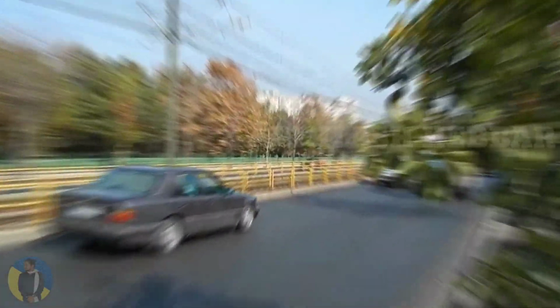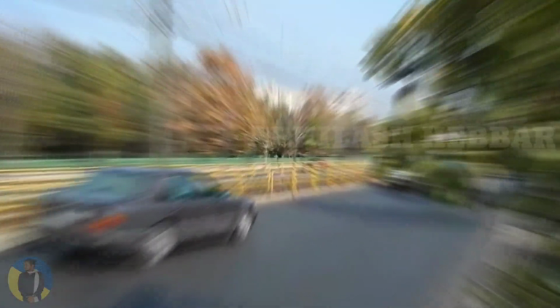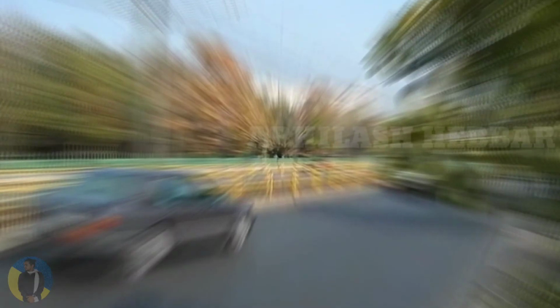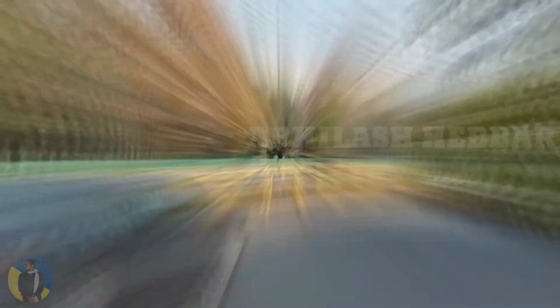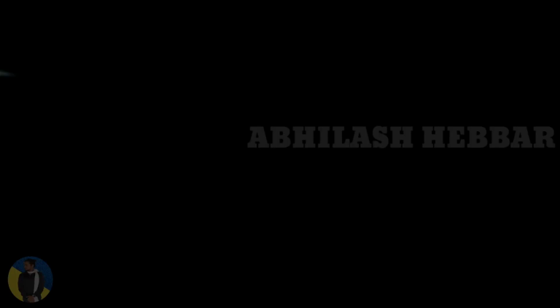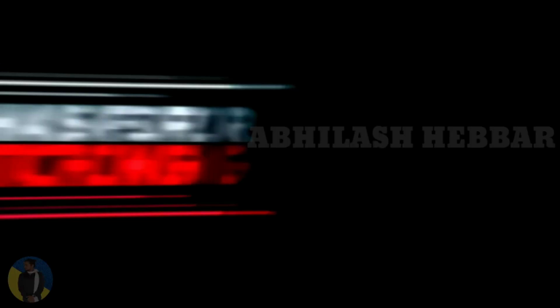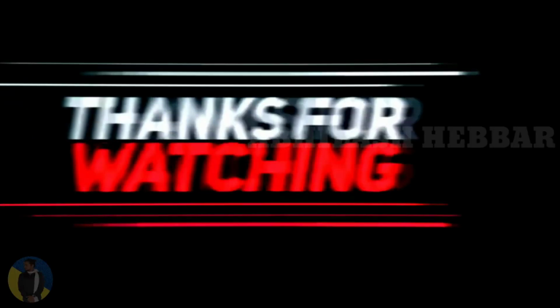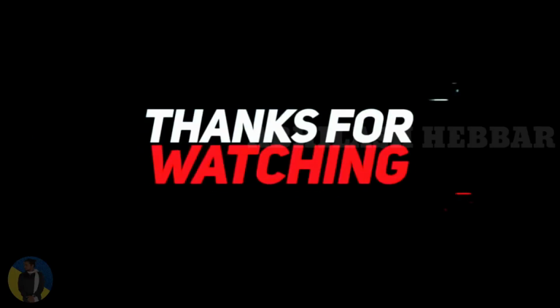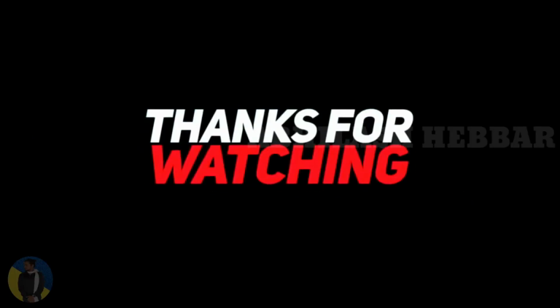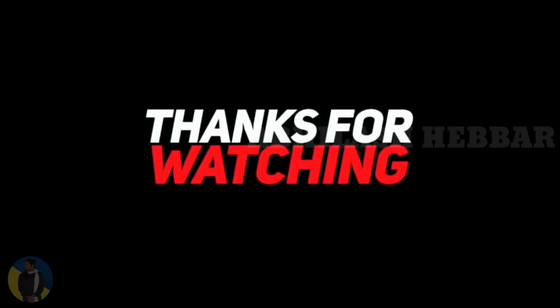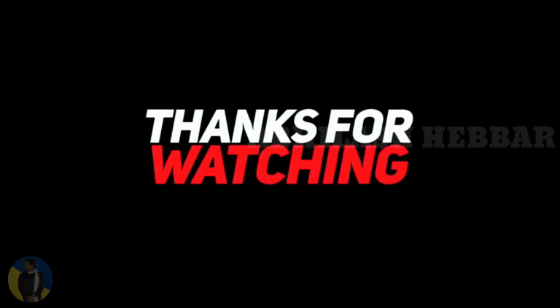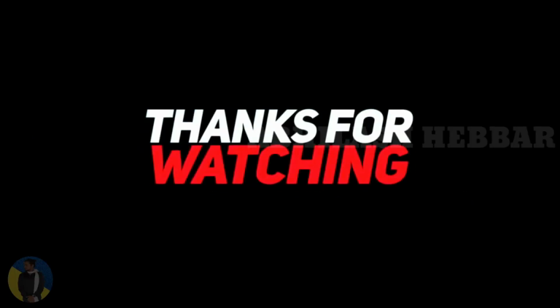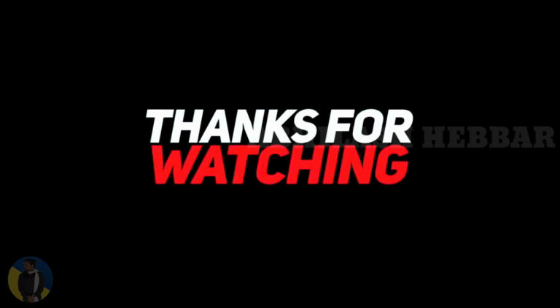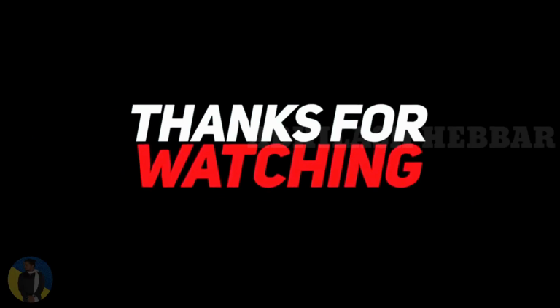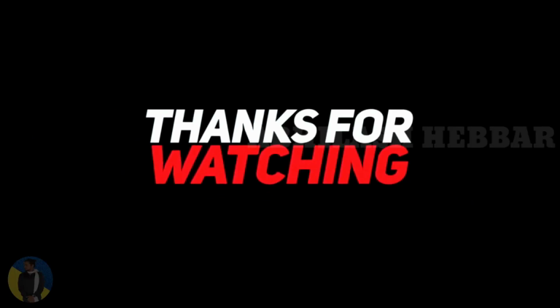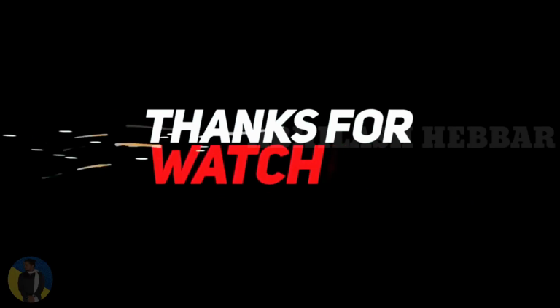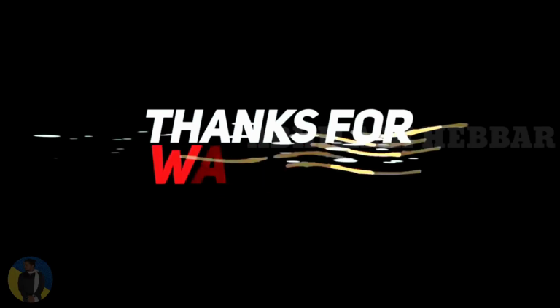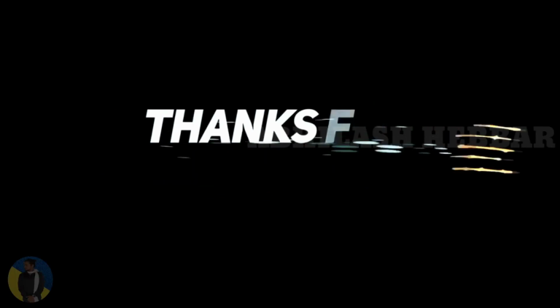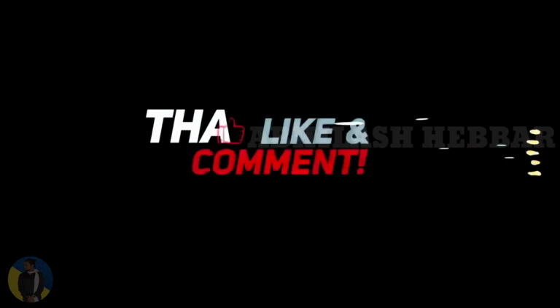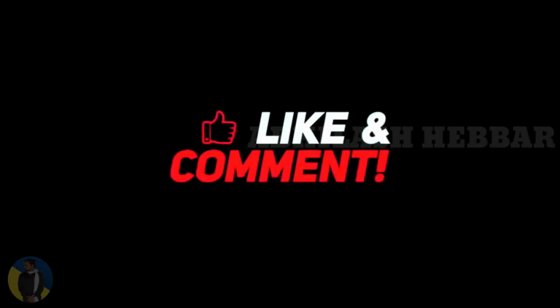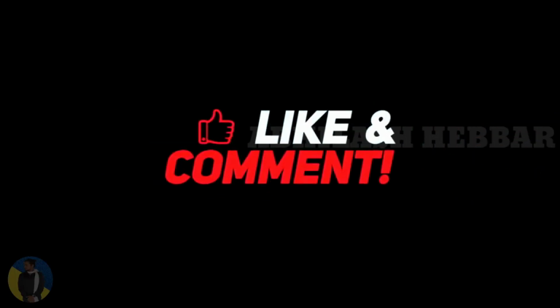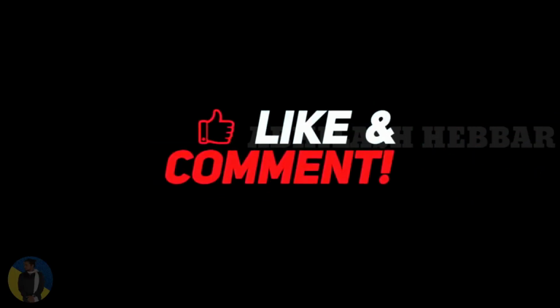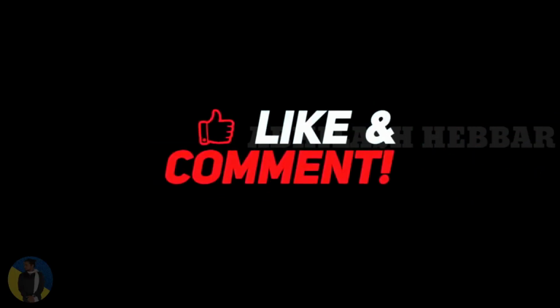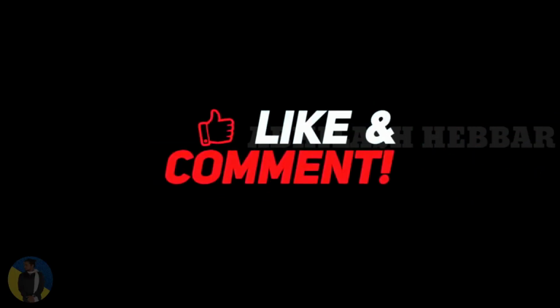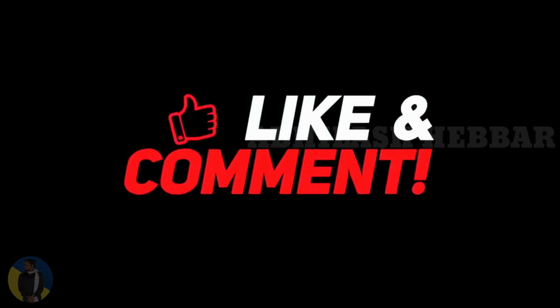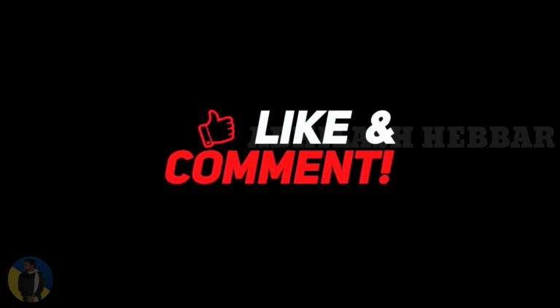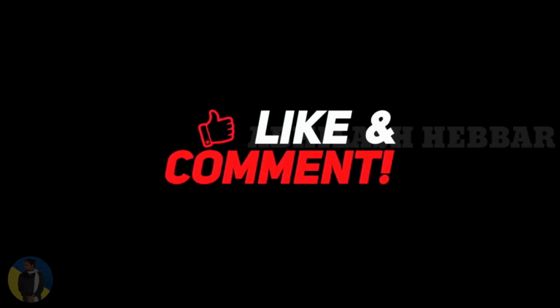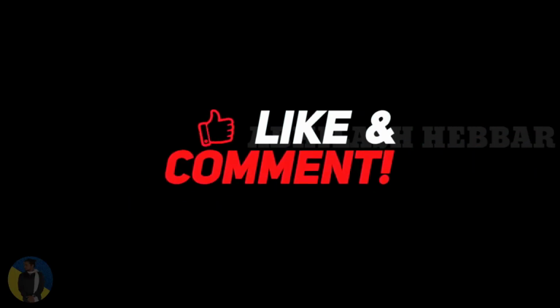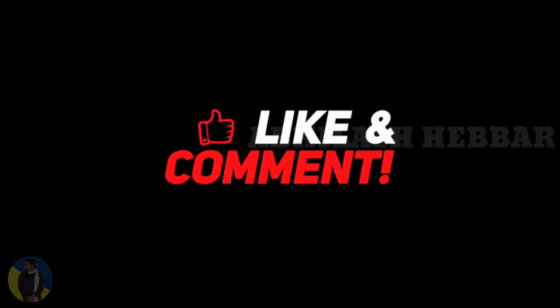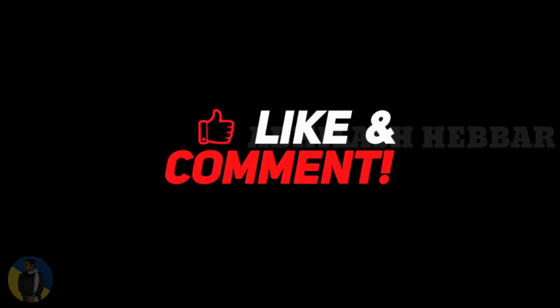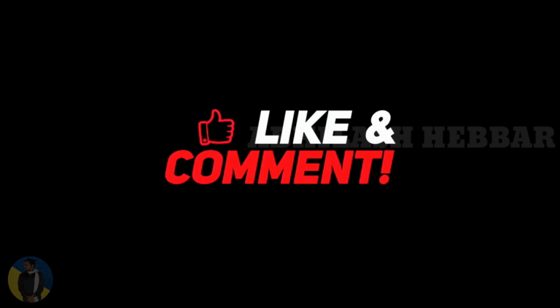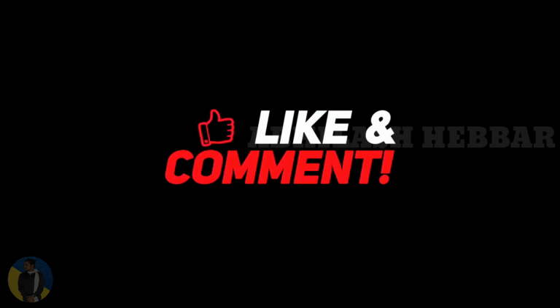If you like this video, don't forget to hit the like button, share, and subscribe. Thank you, and we'll meet in the next video!